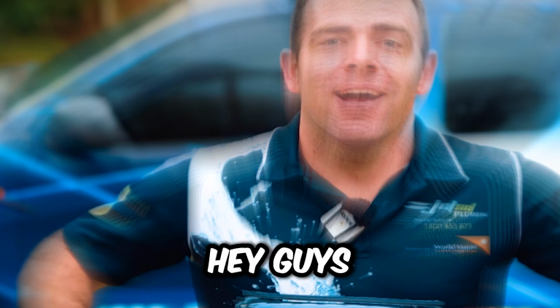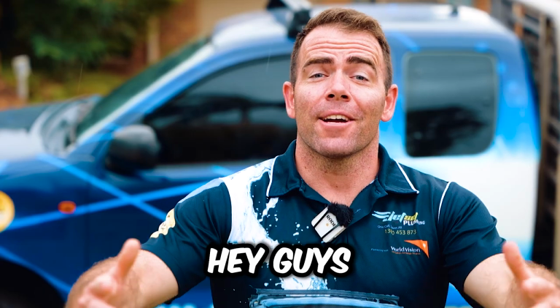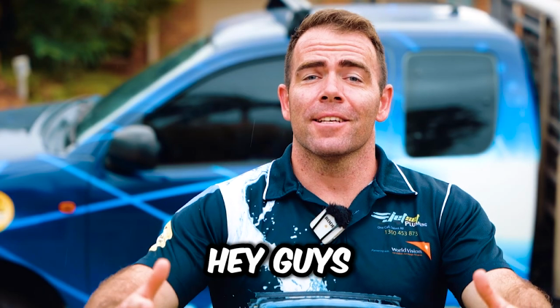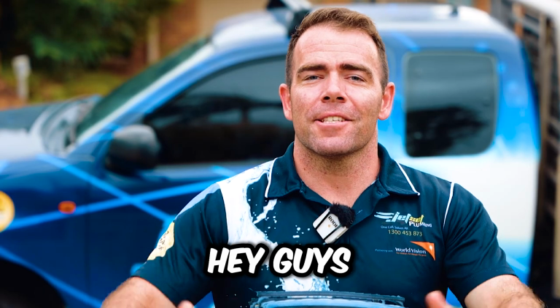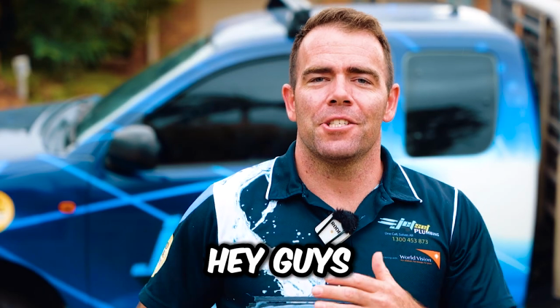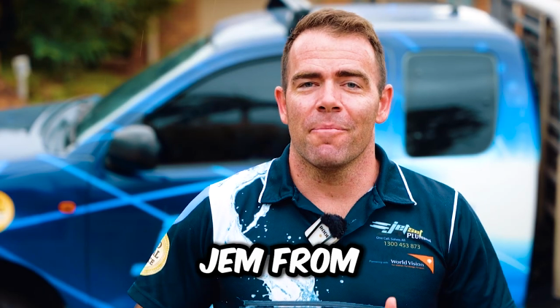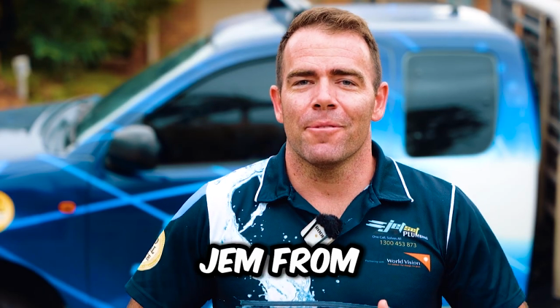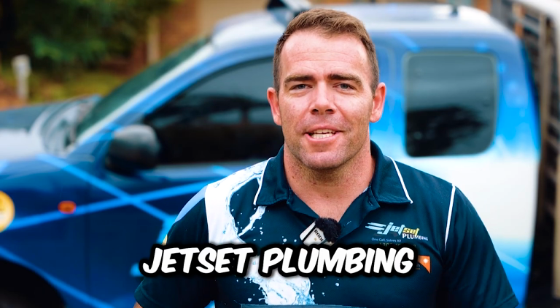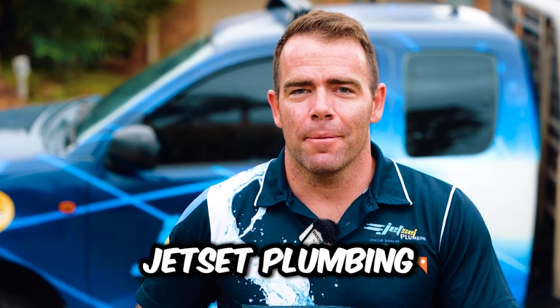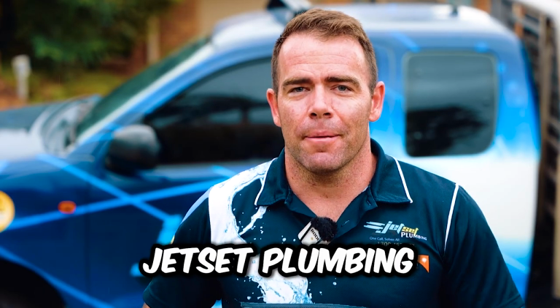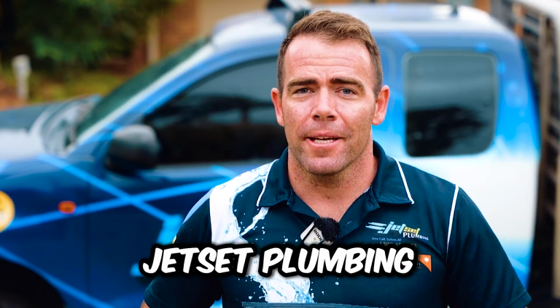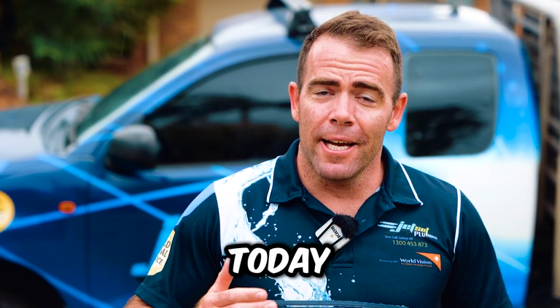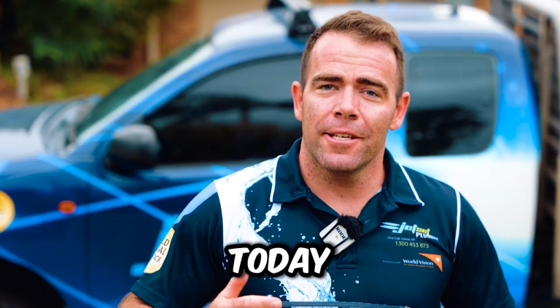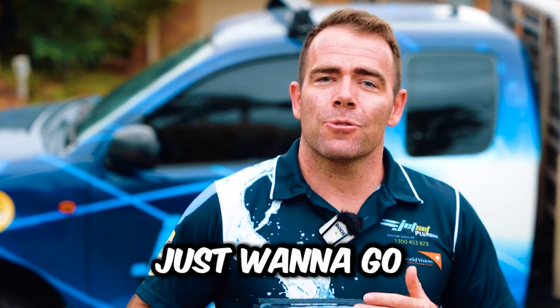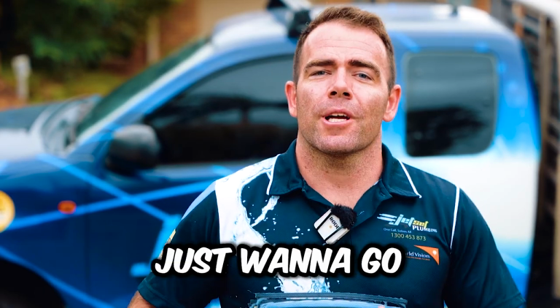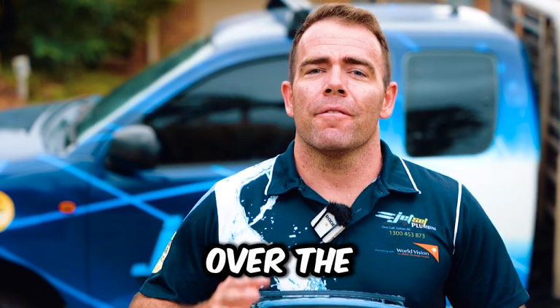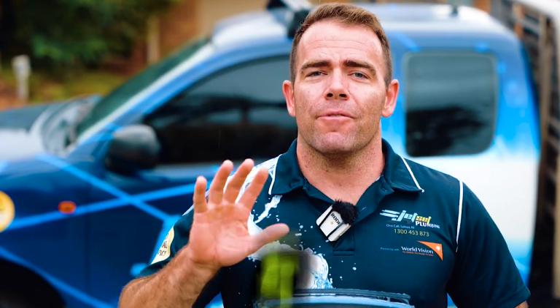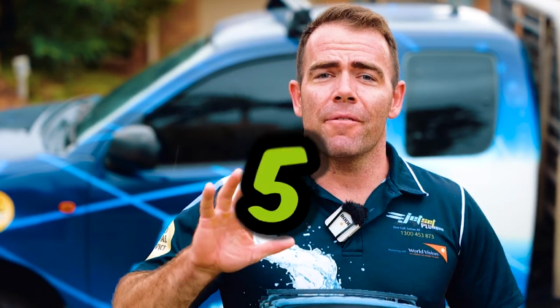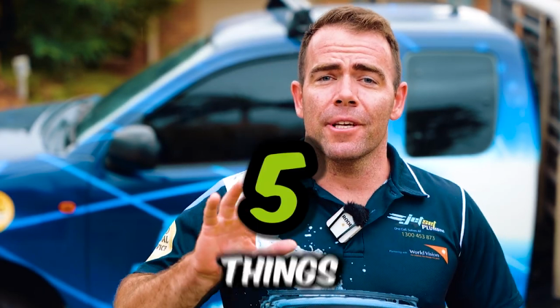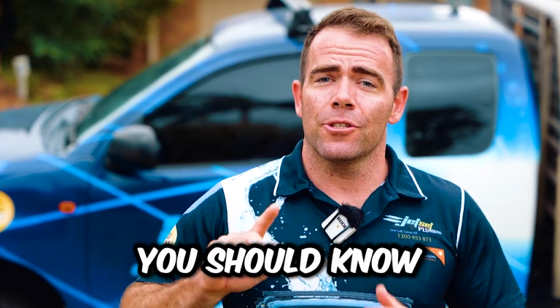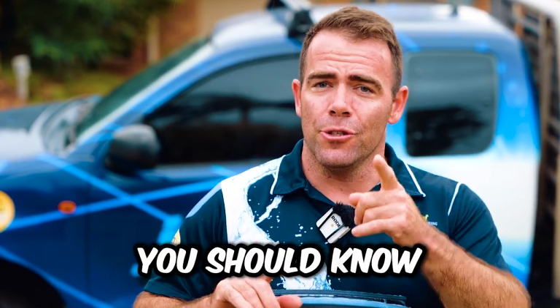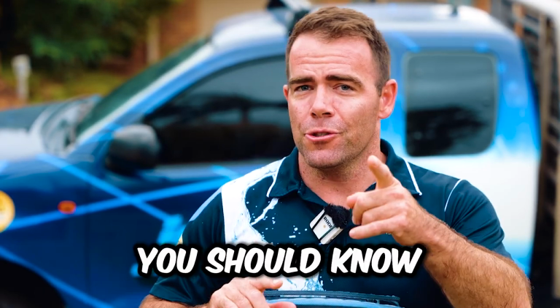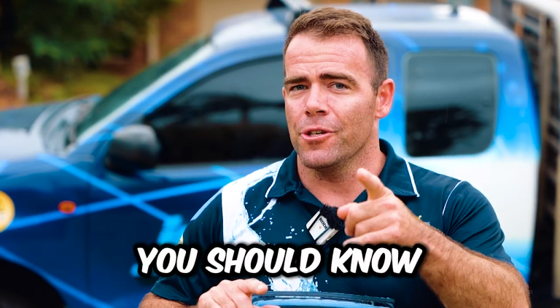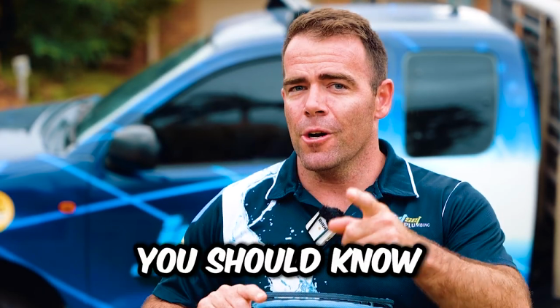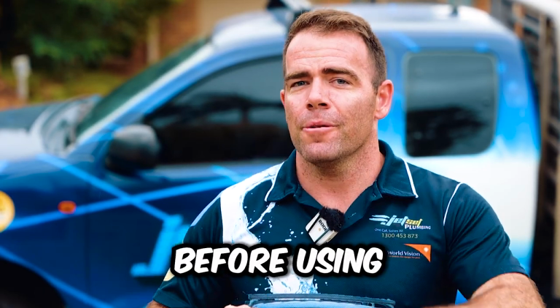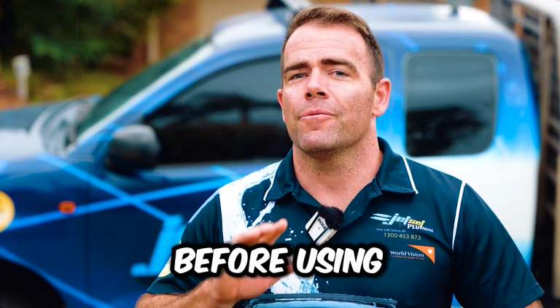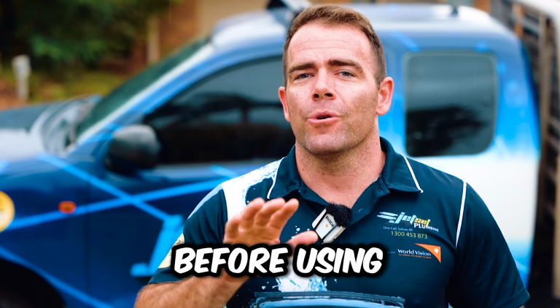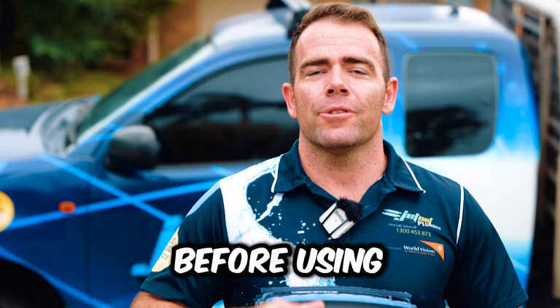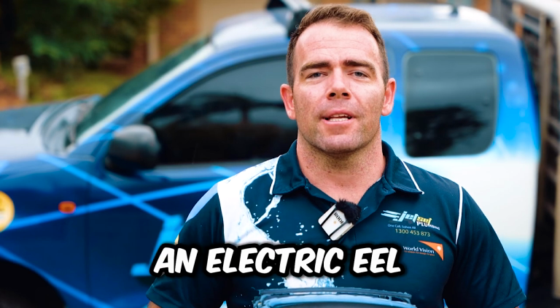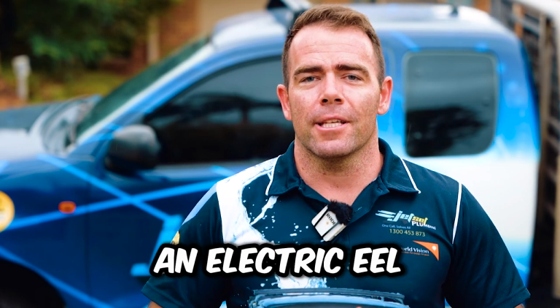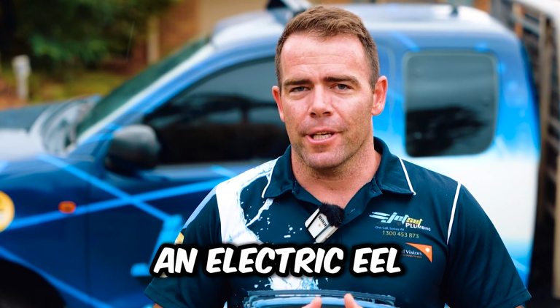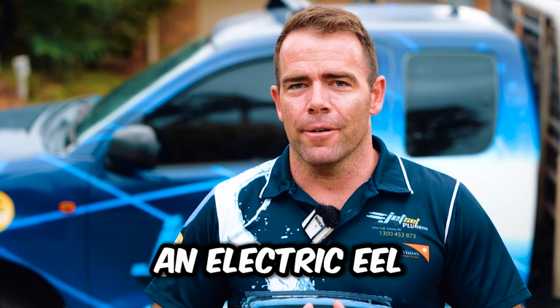Hey guys, Jem from Jet Set Plumbing. Today I just want to go over the five things you should know before using an electric eel.